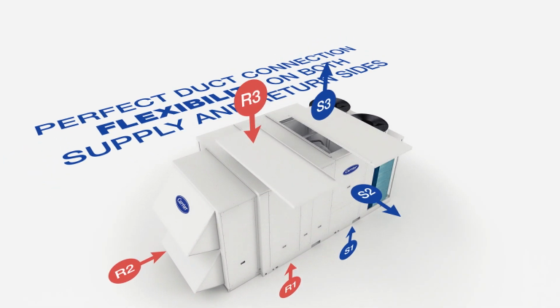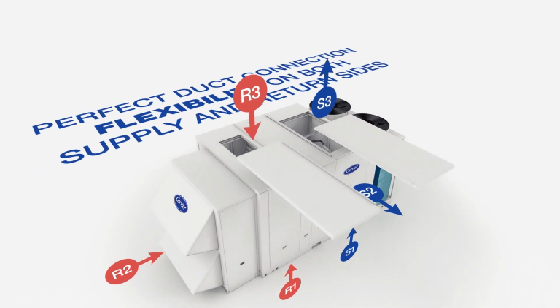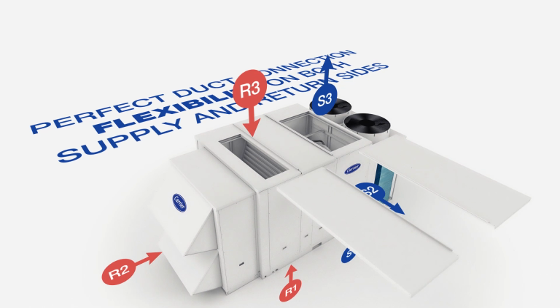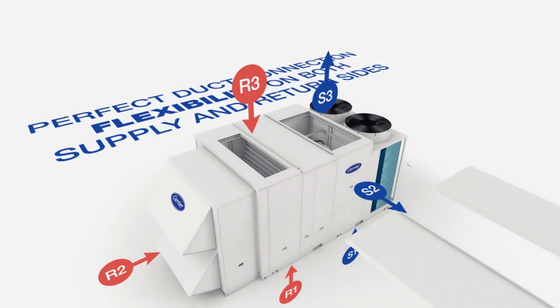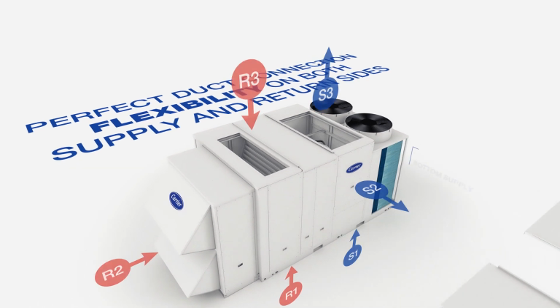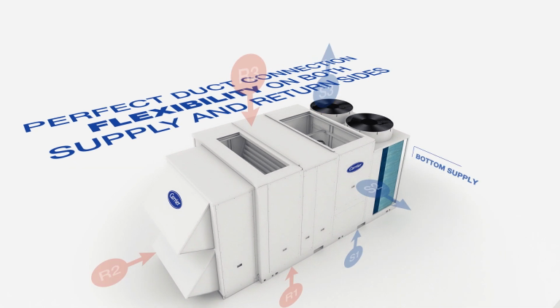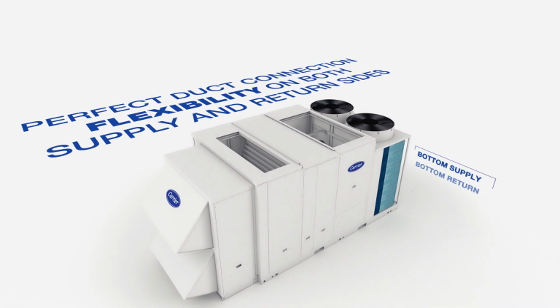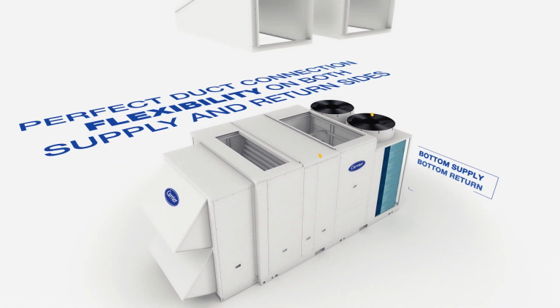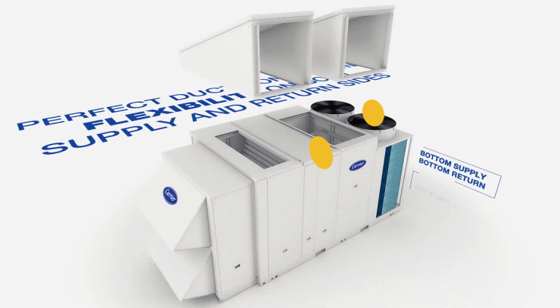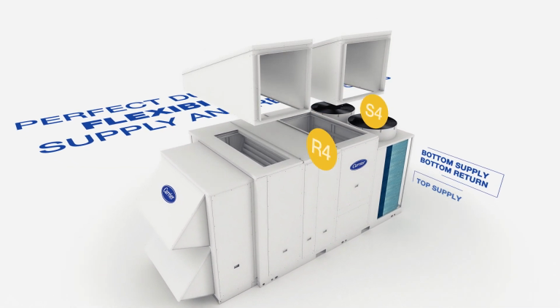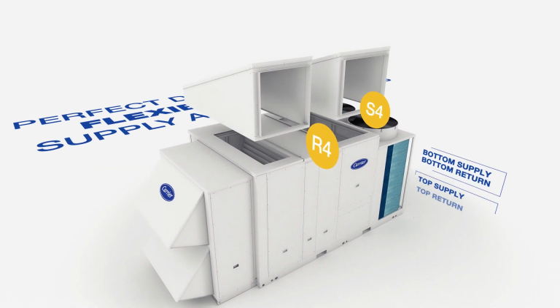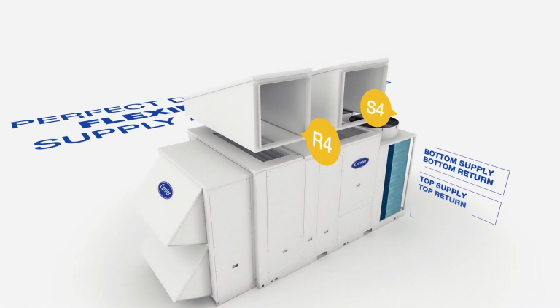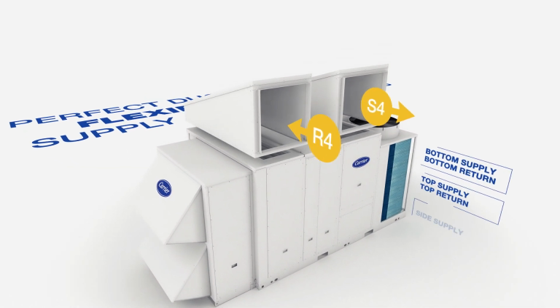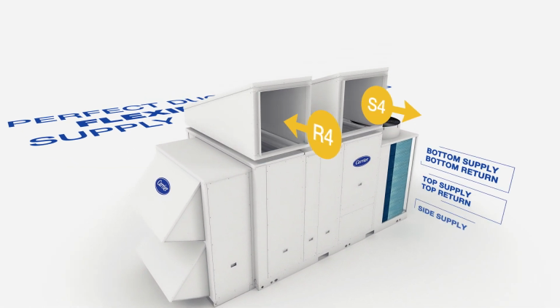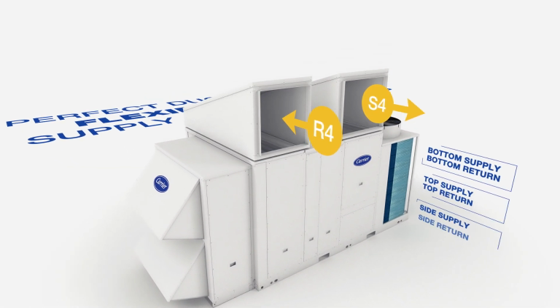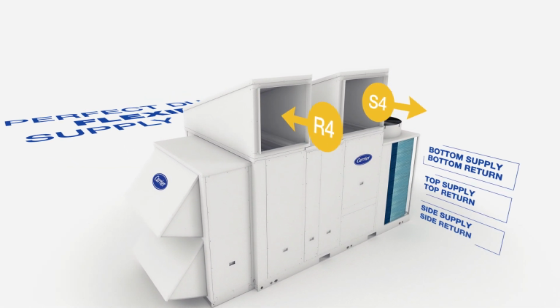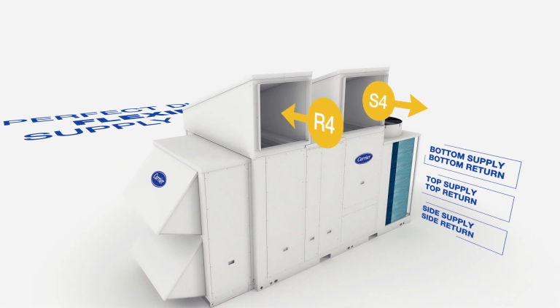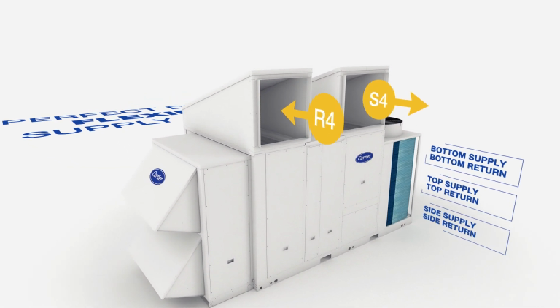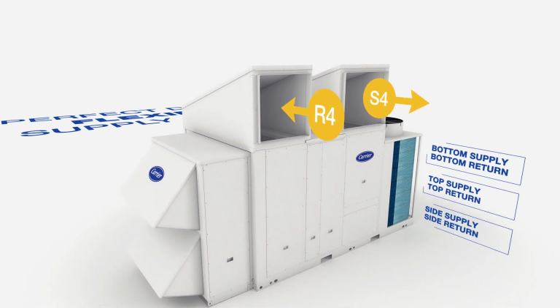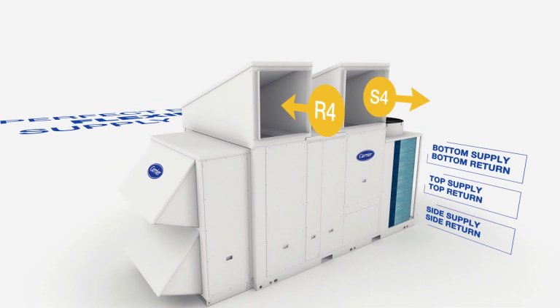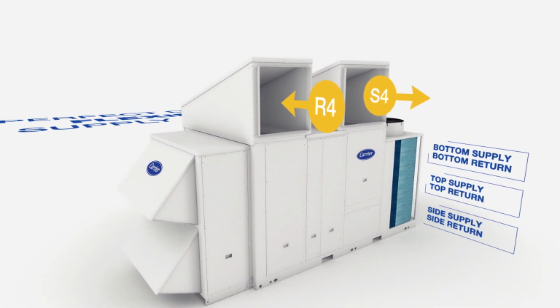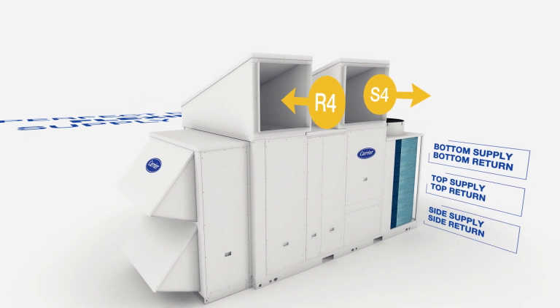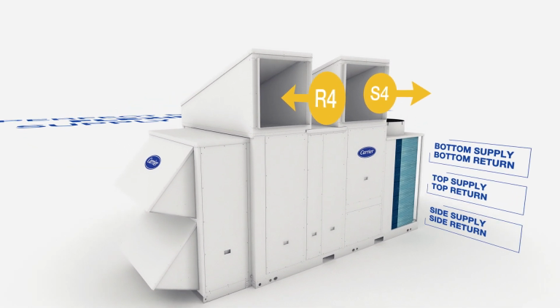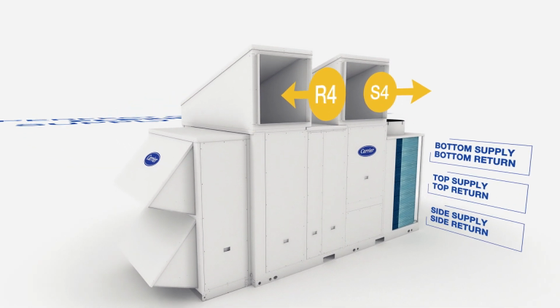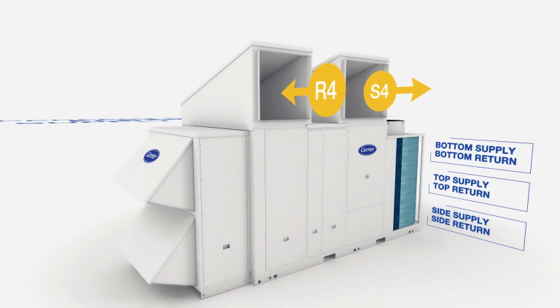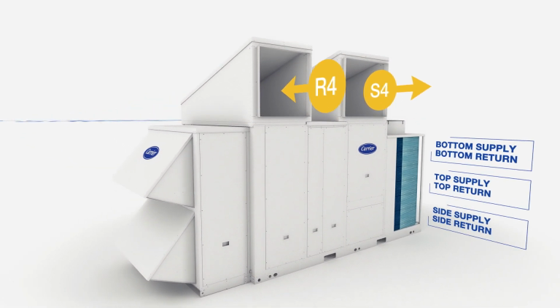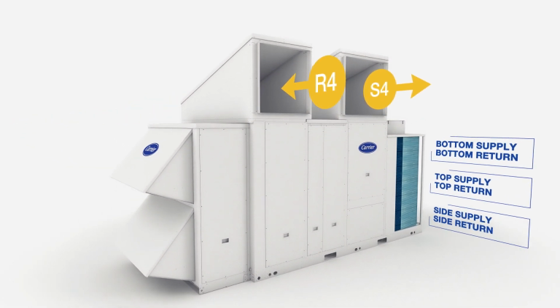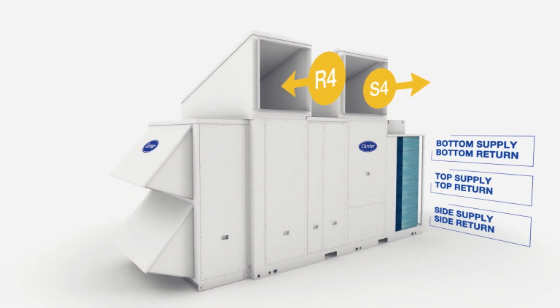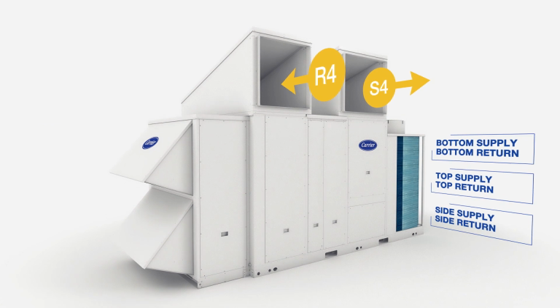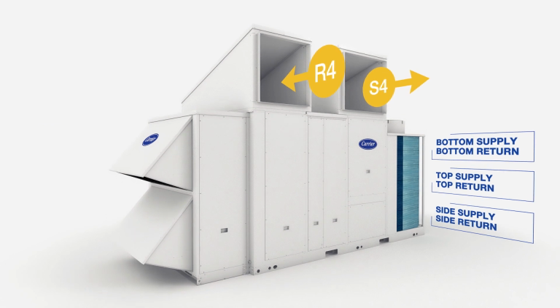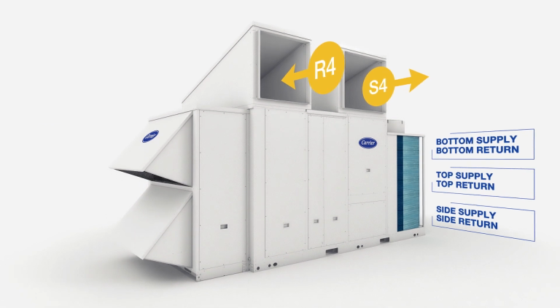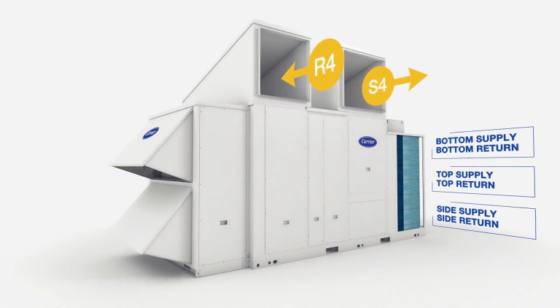The unique design of the Carrier packaged rooftop units allows flexible duct connections on the return and supply air sides for different needs in the field.